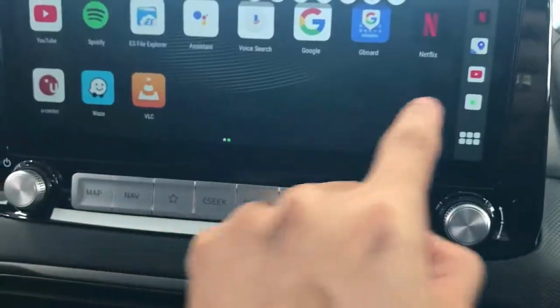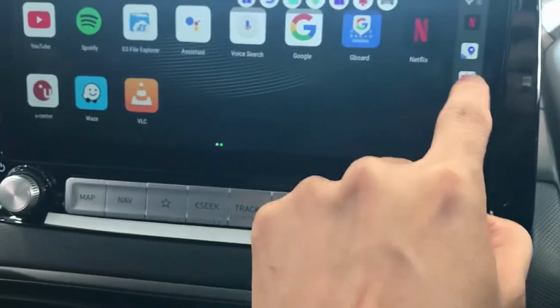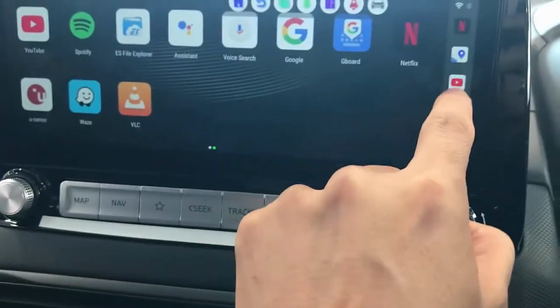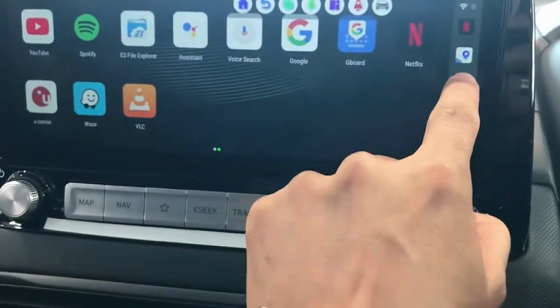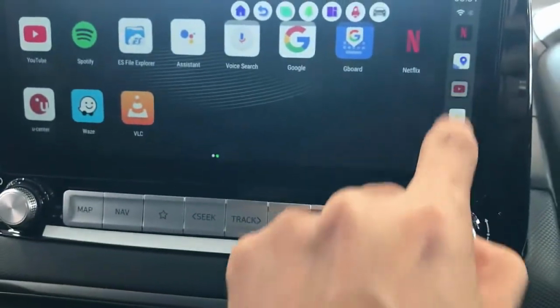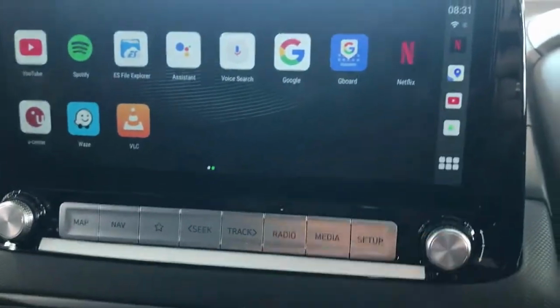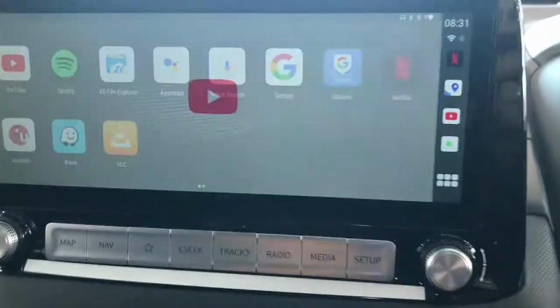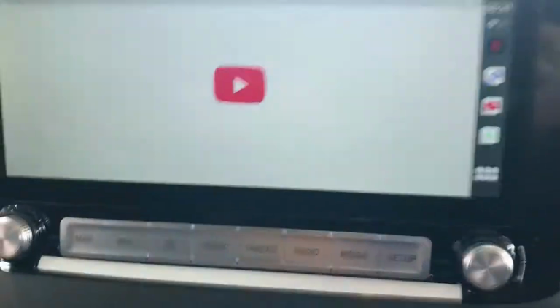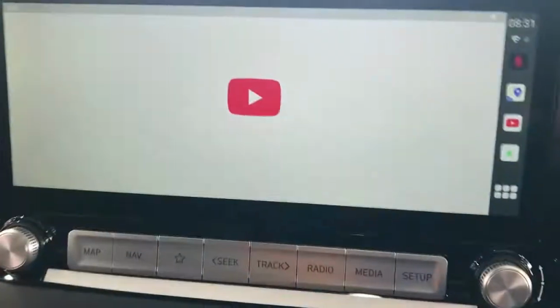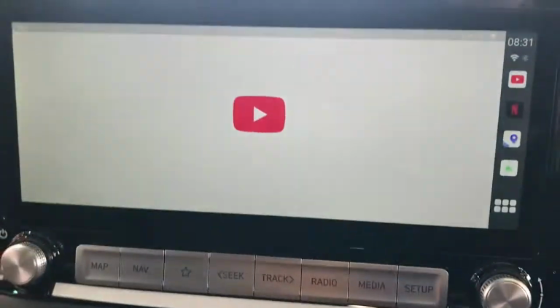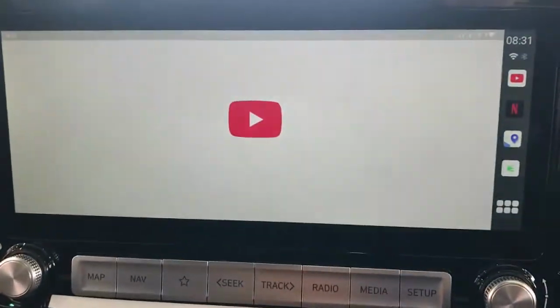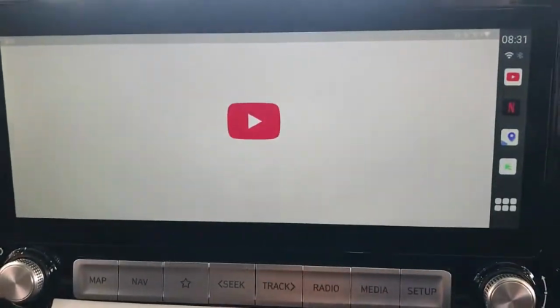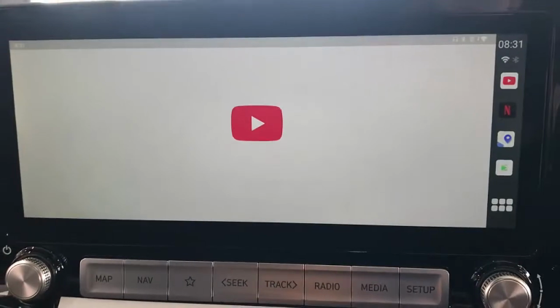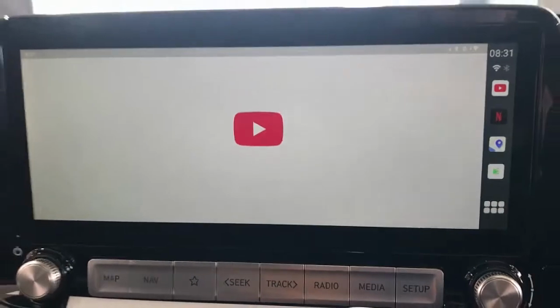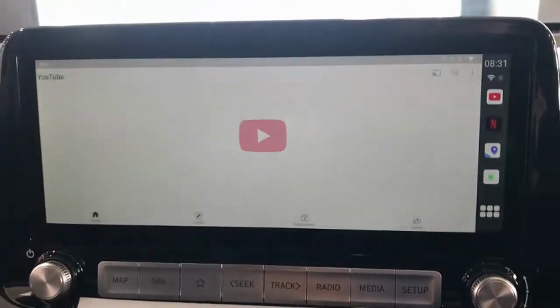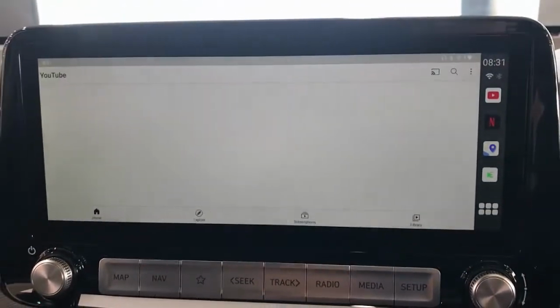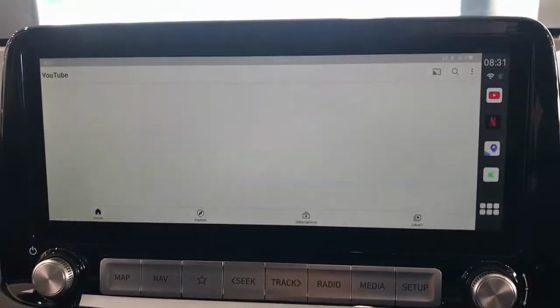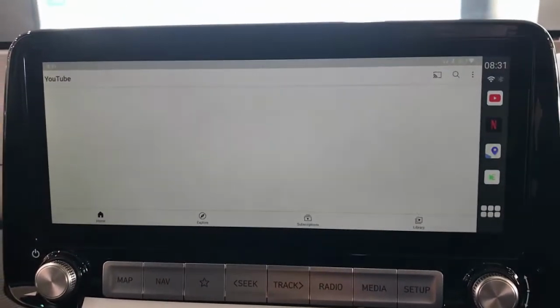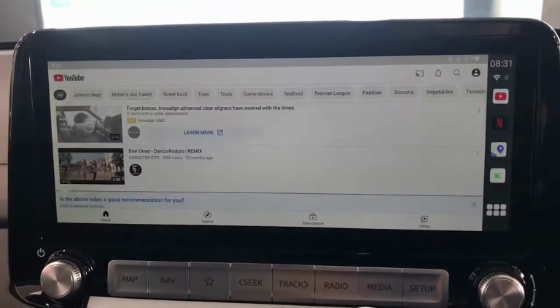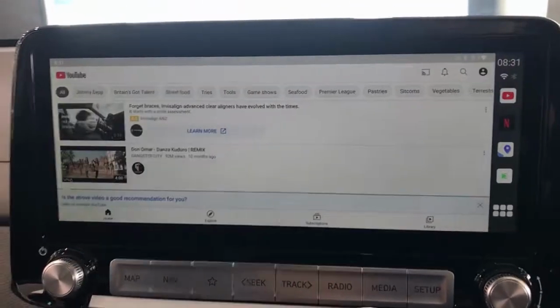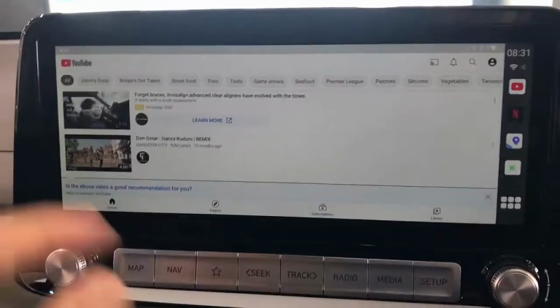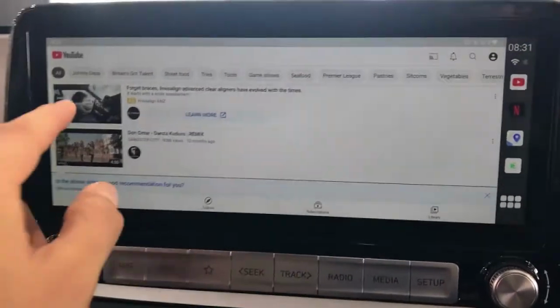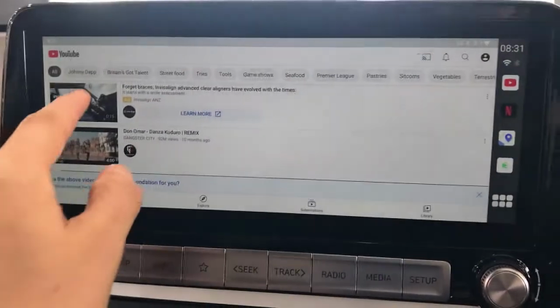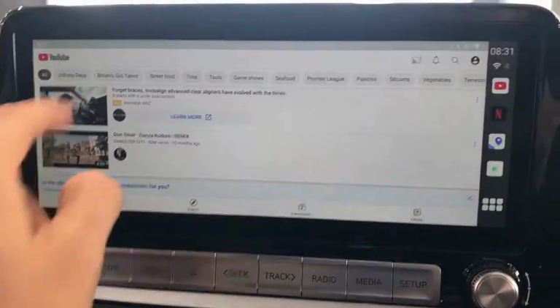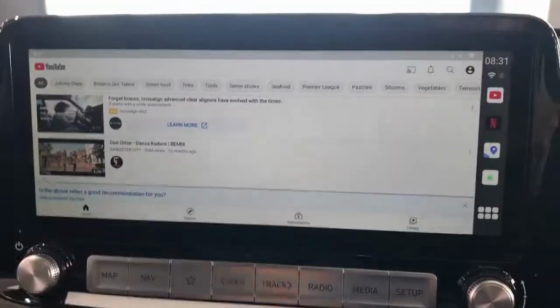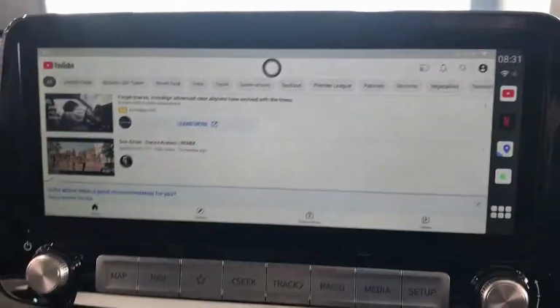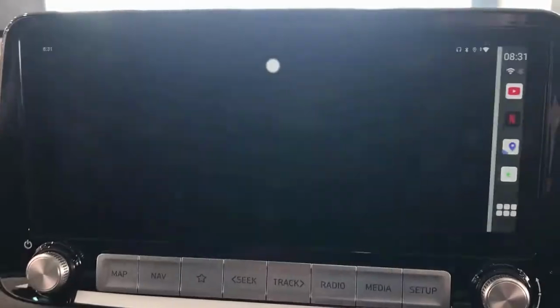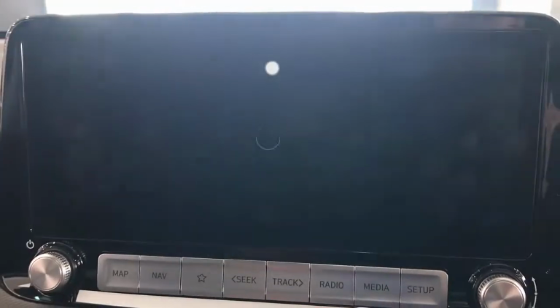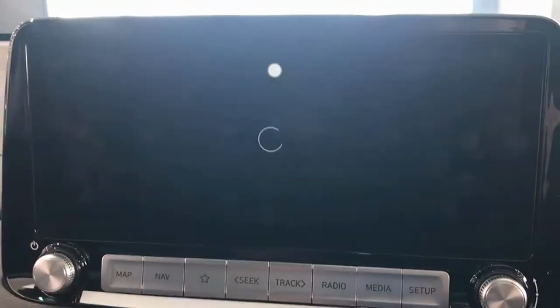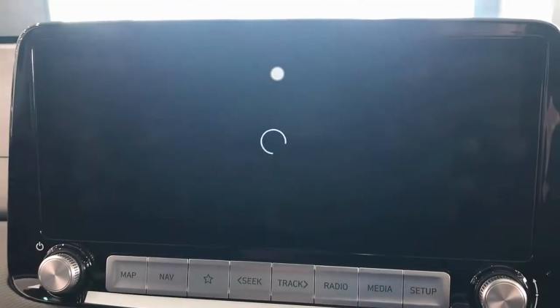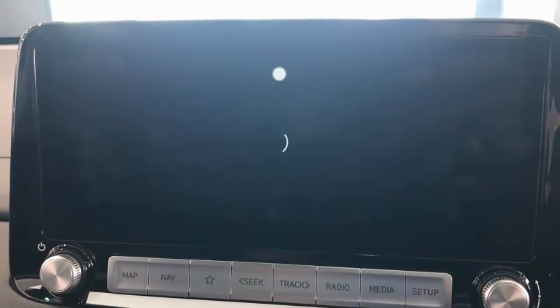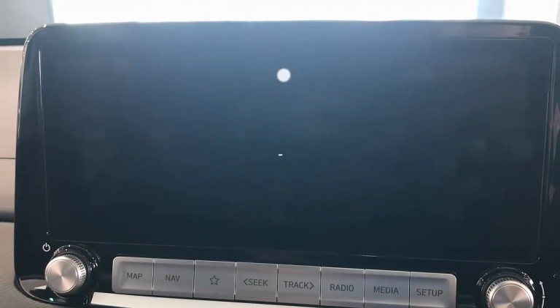We're also going to show you YouTube. Same thing — YouTube there on your full screen, watching YouTube.